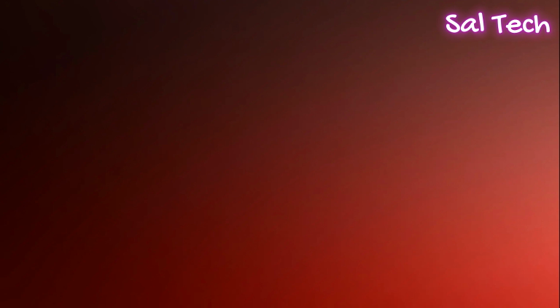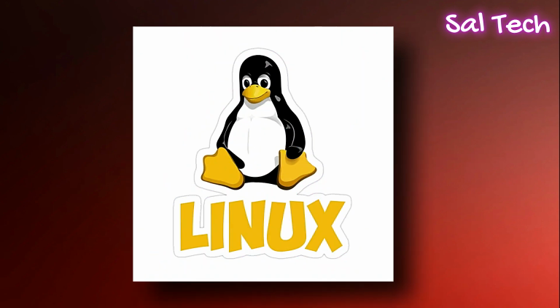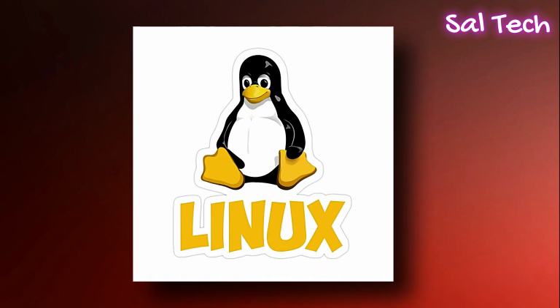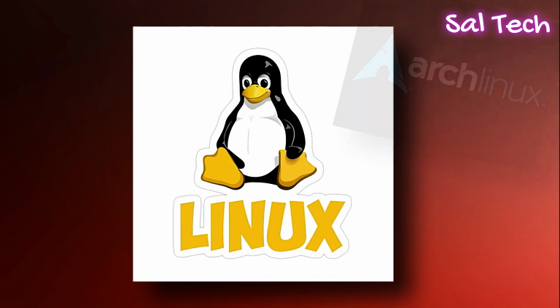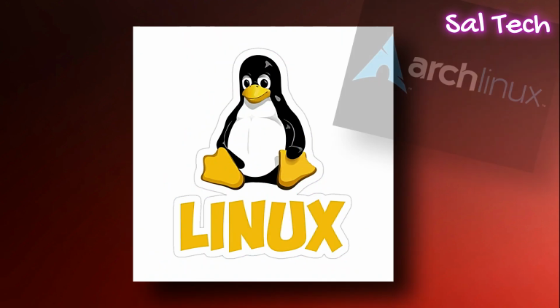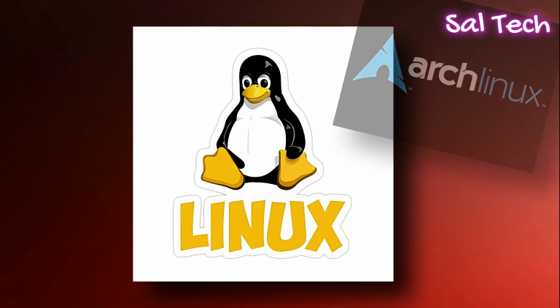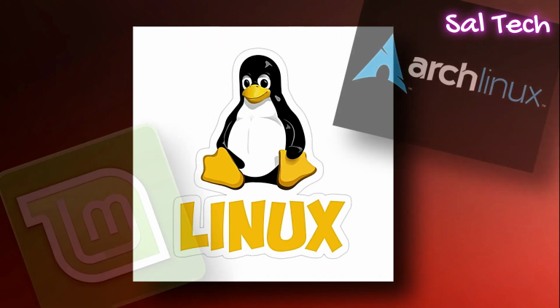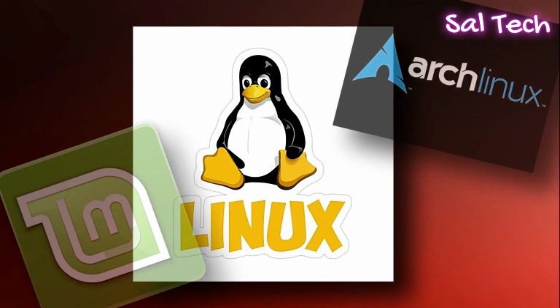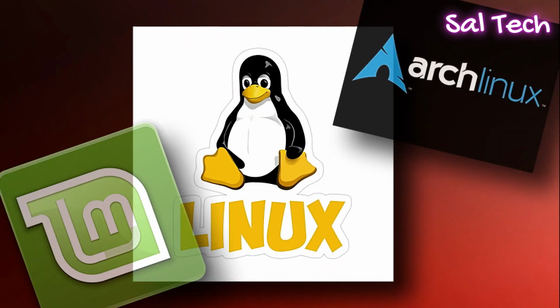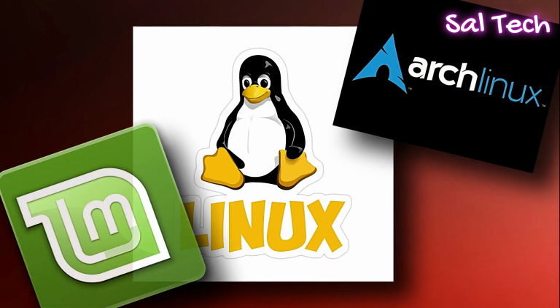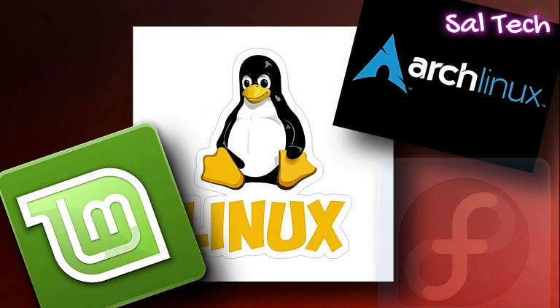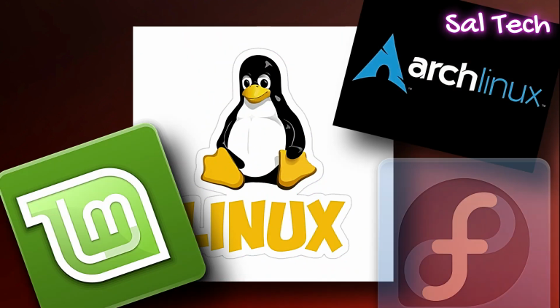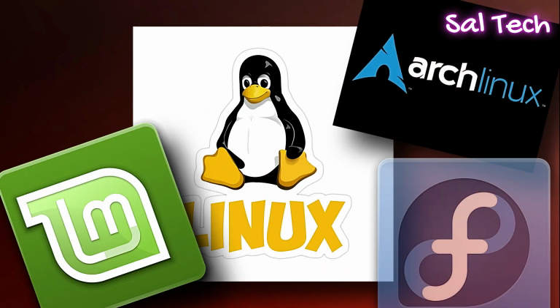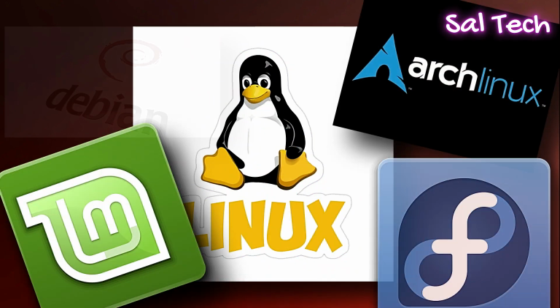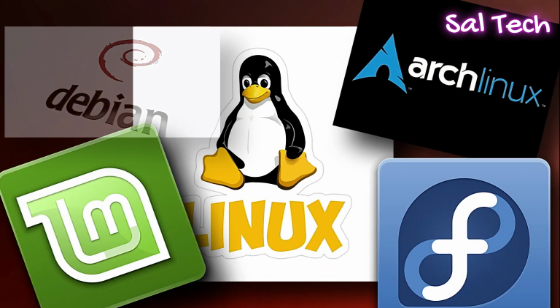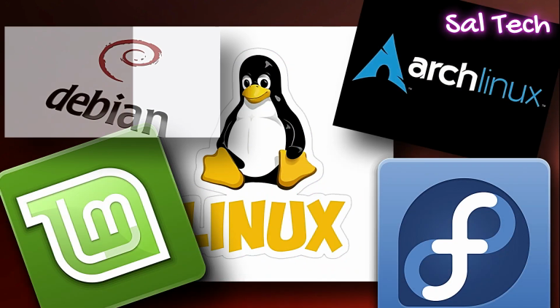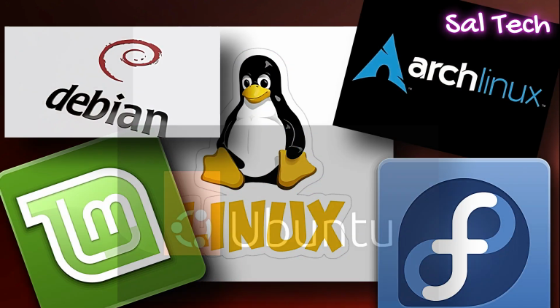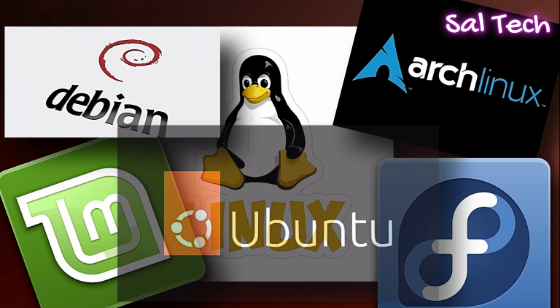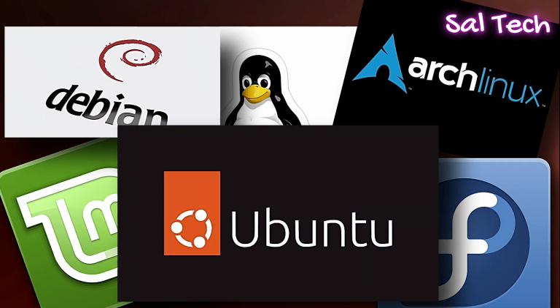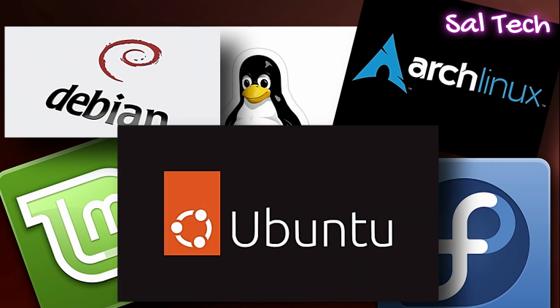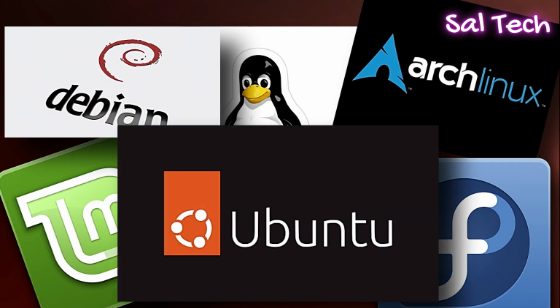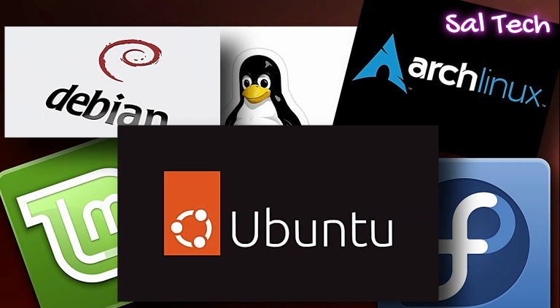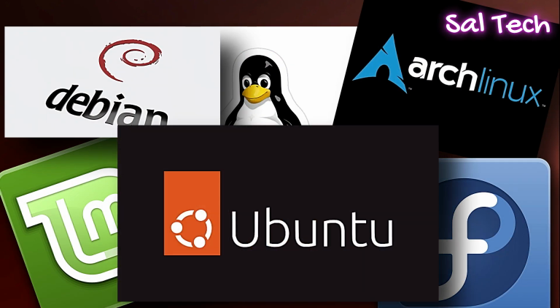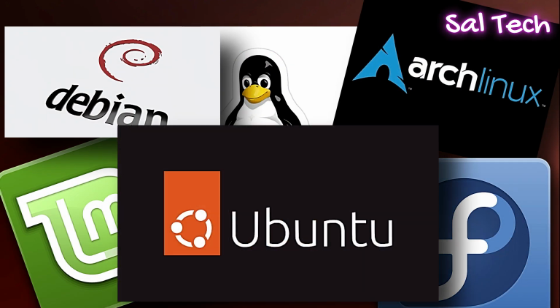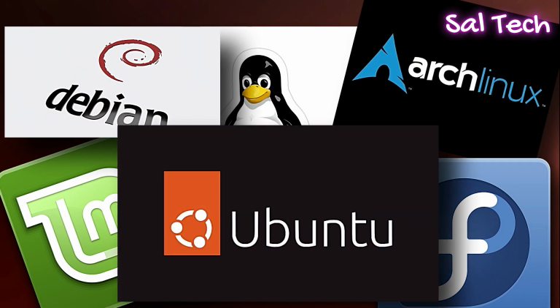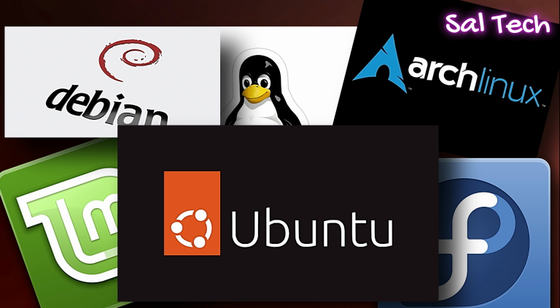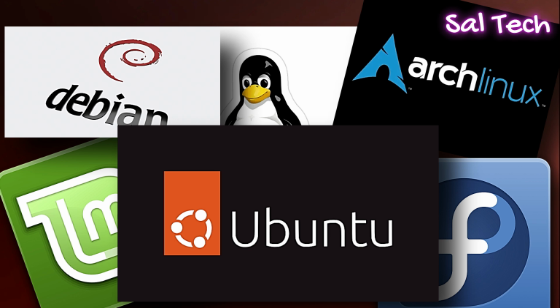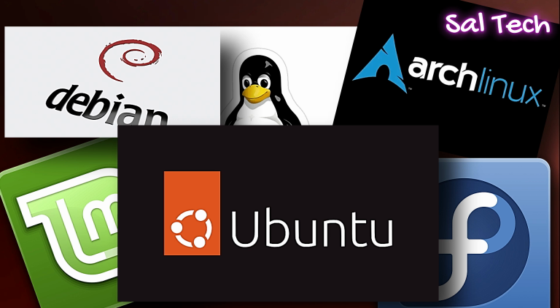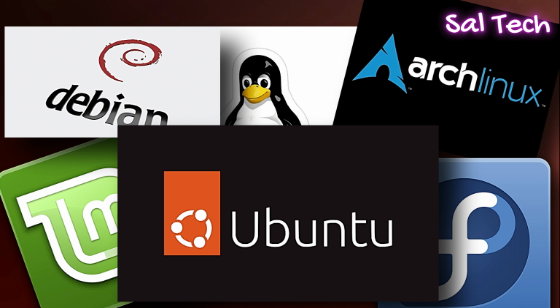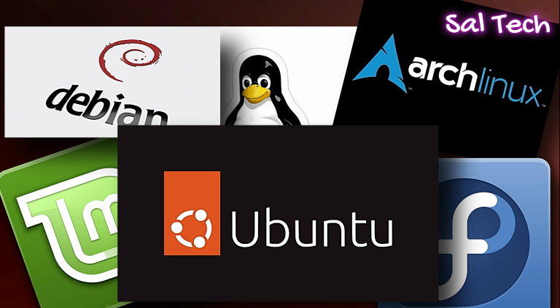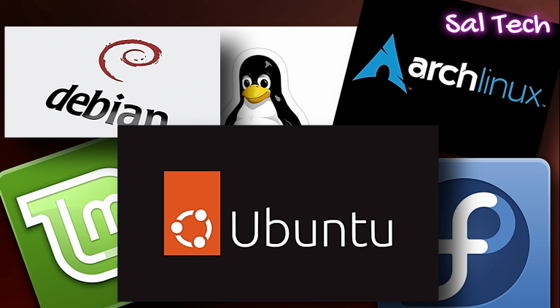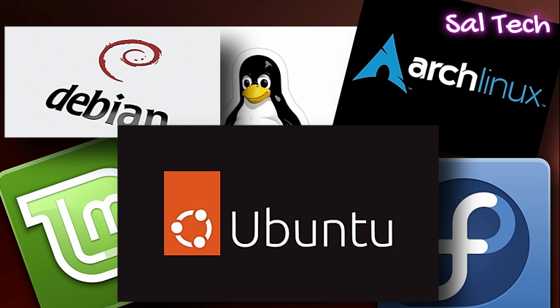Best Linux distributions: a comprehensive guide to choosing the right distribution for you.